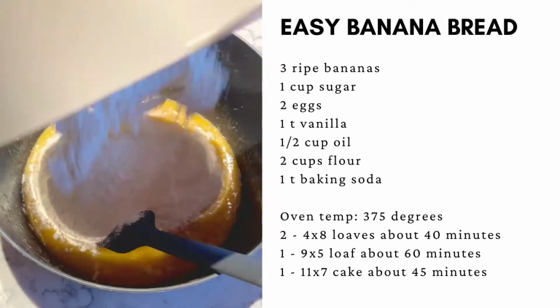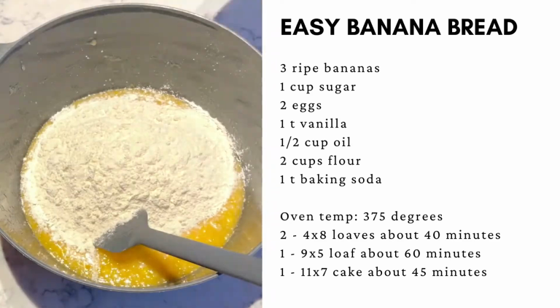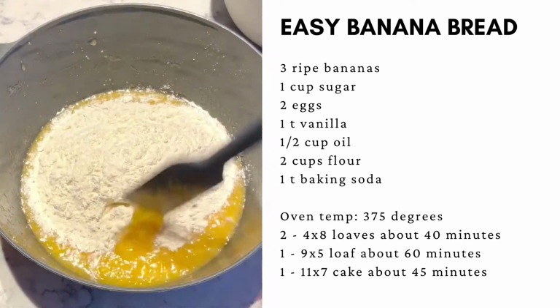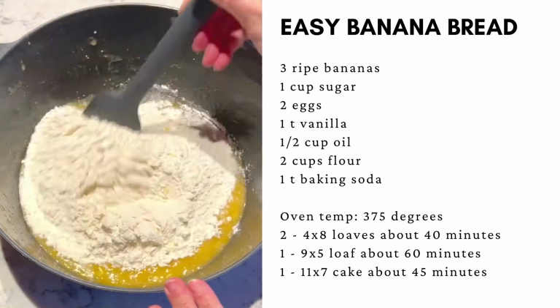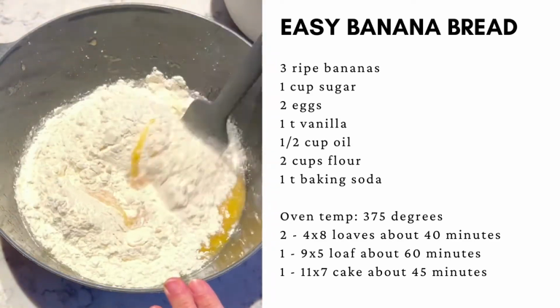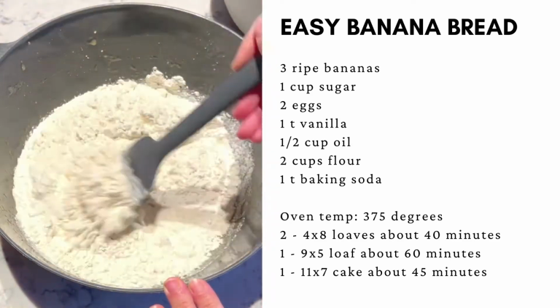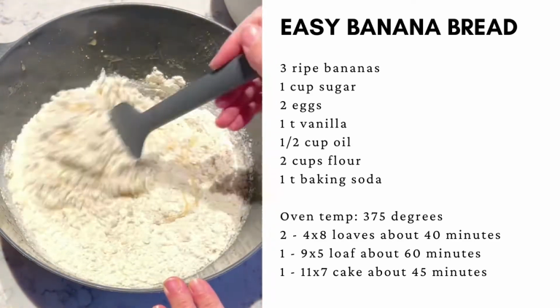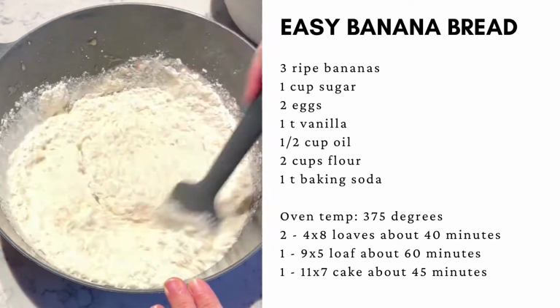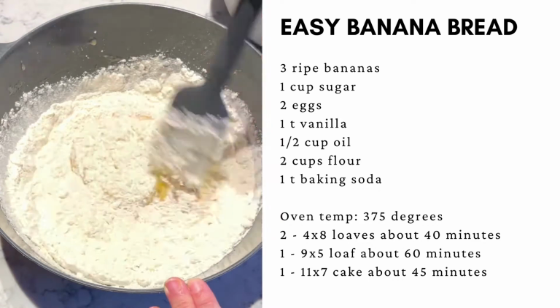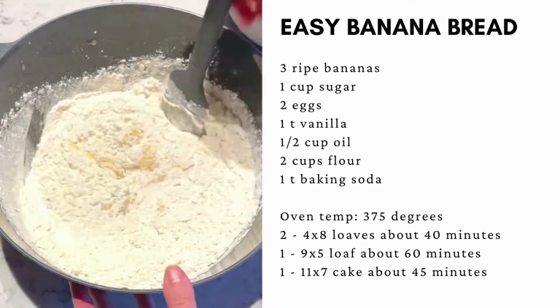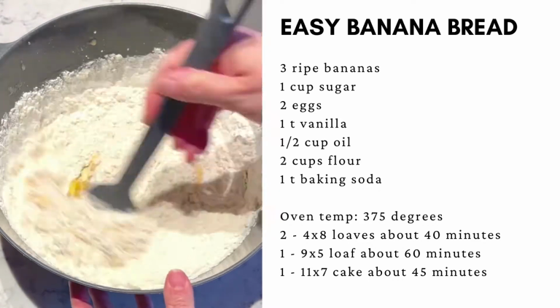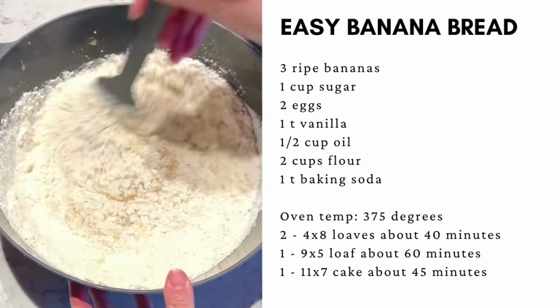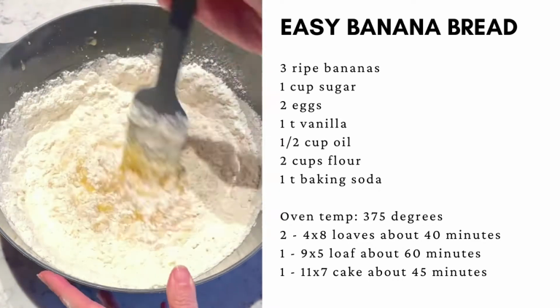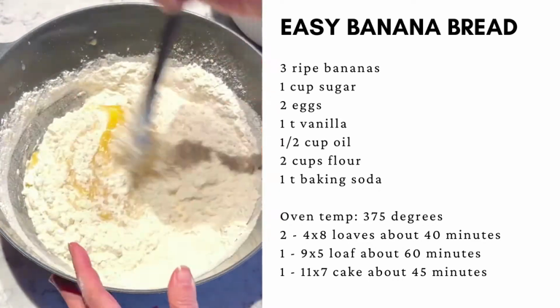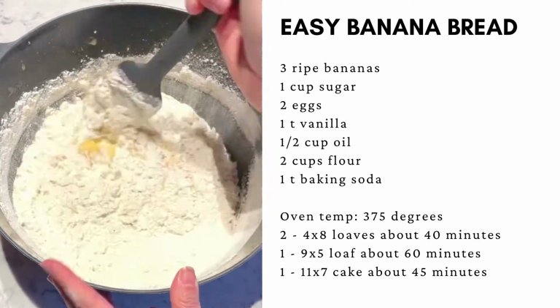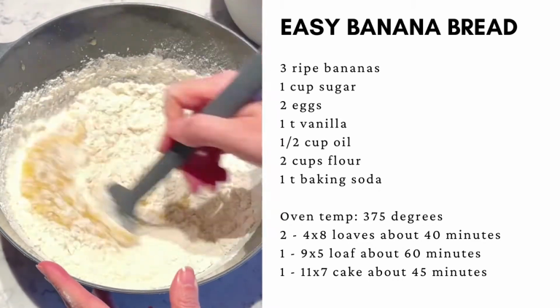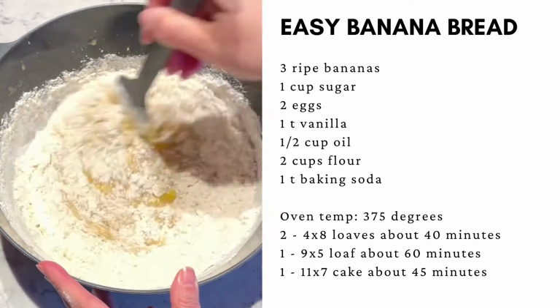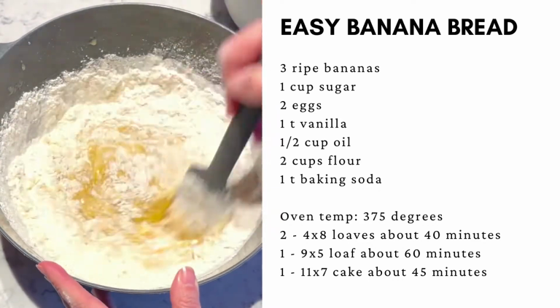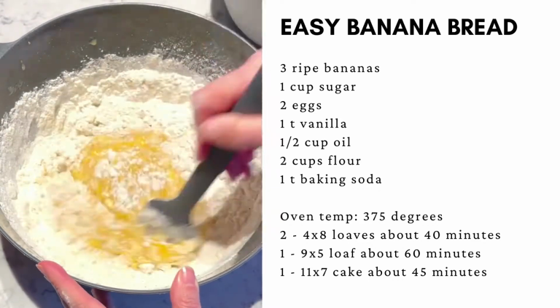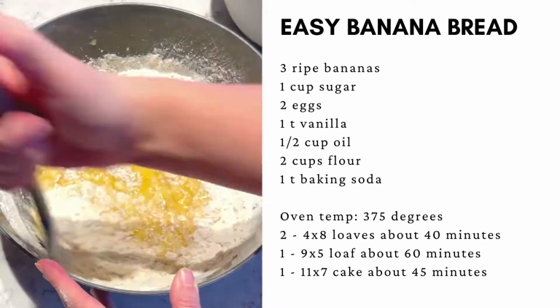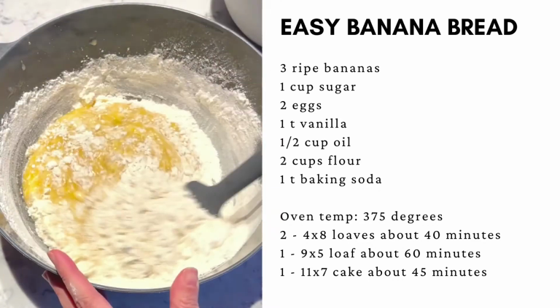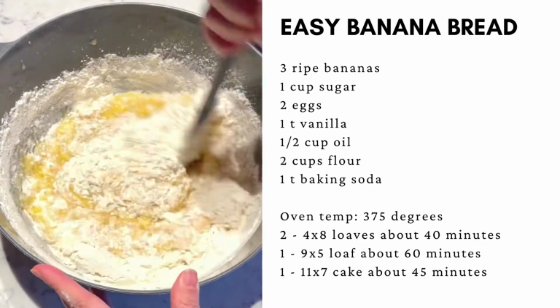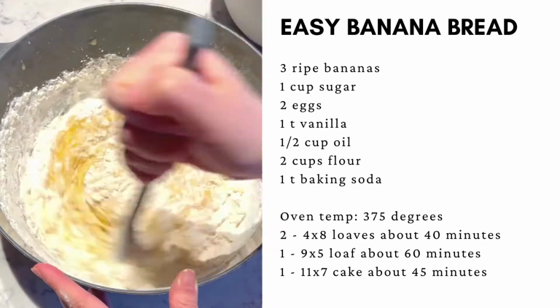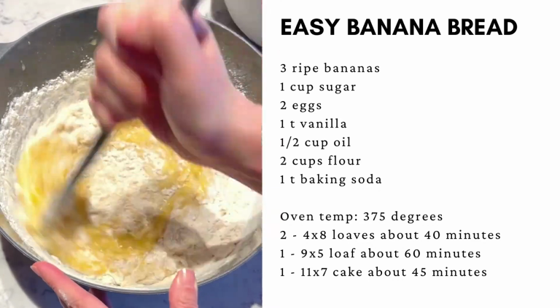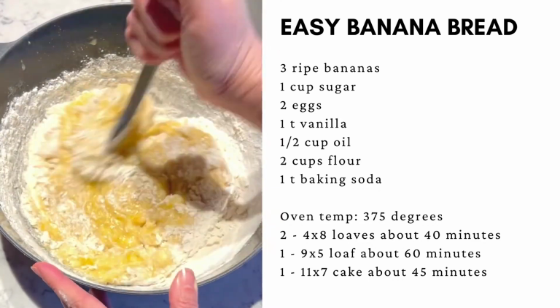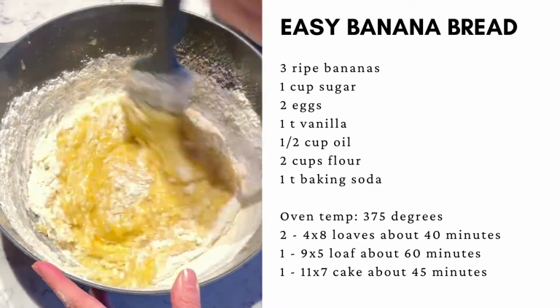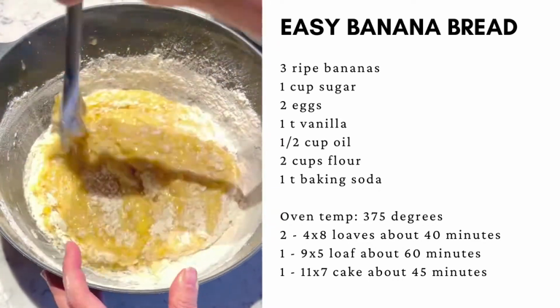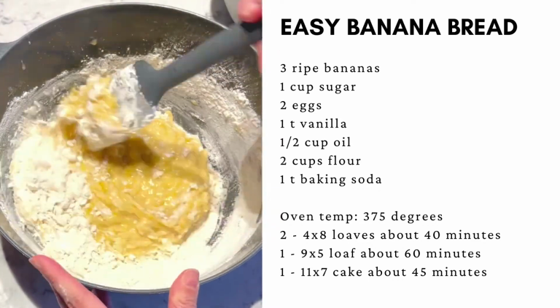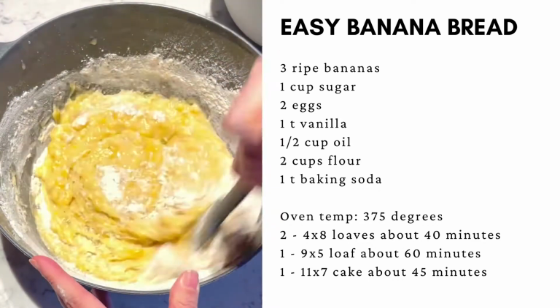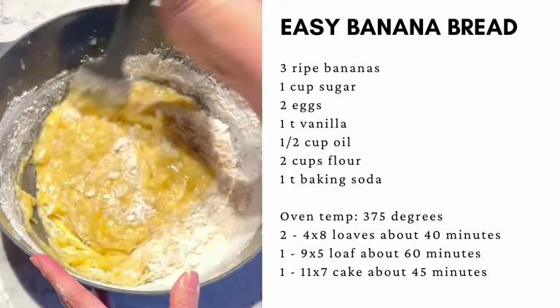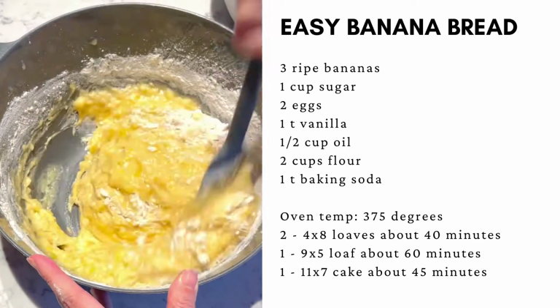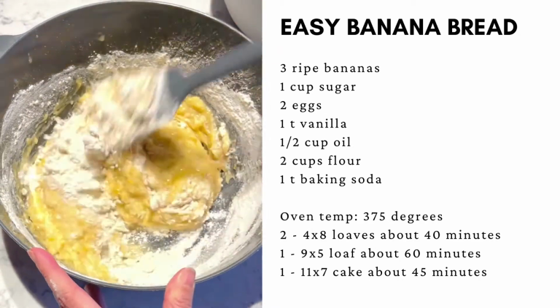Fold the dry ingredients into the wet ingredients. Mix it just until it's combined. Don't over mix it.